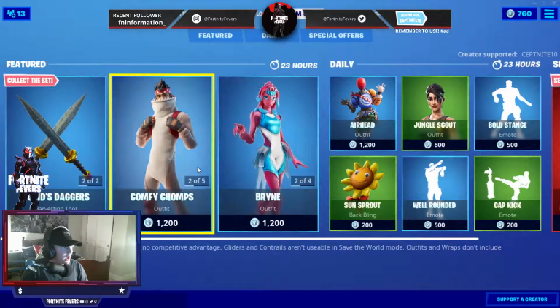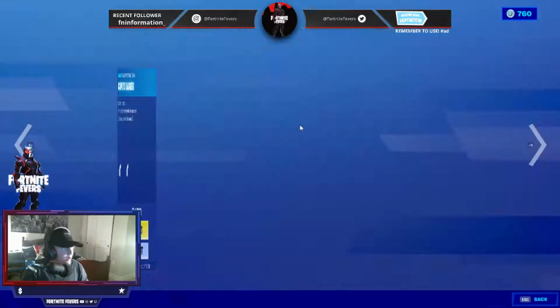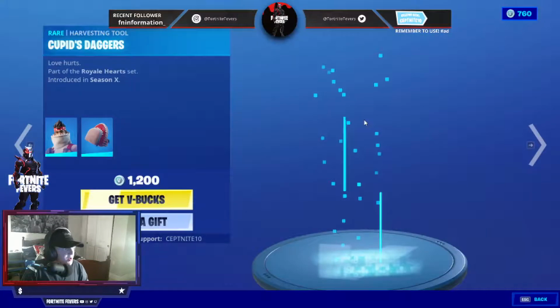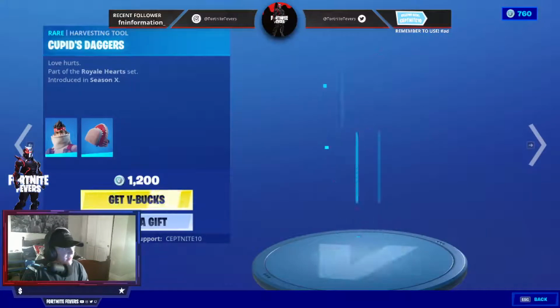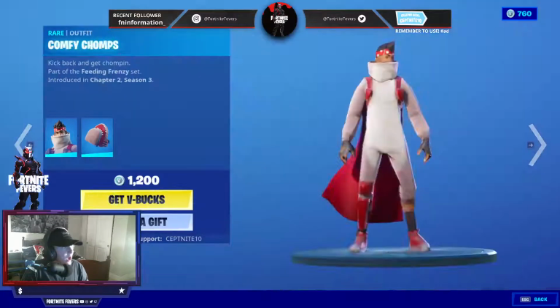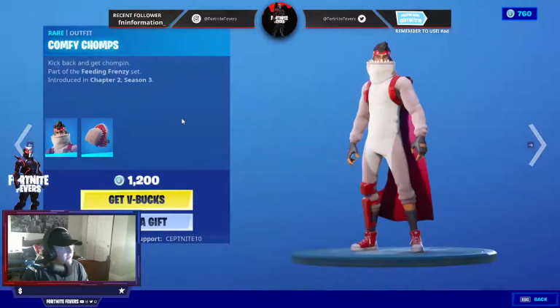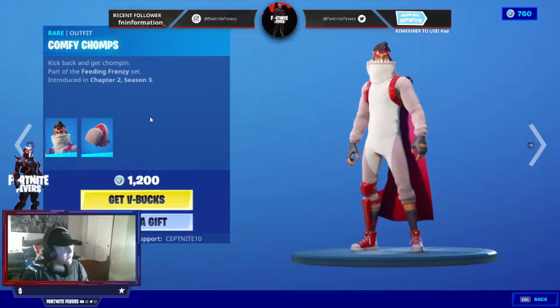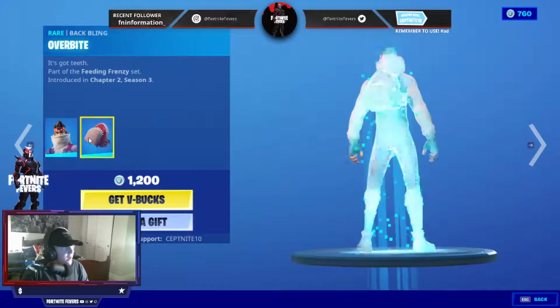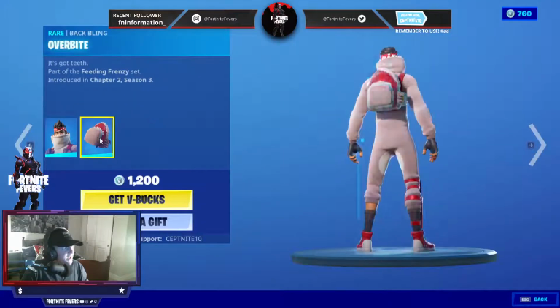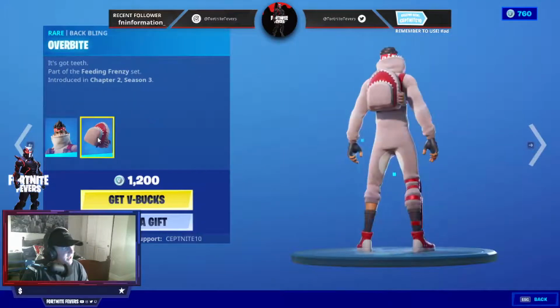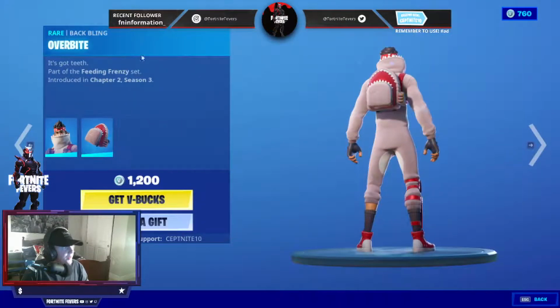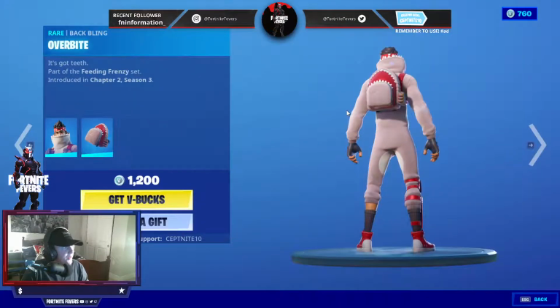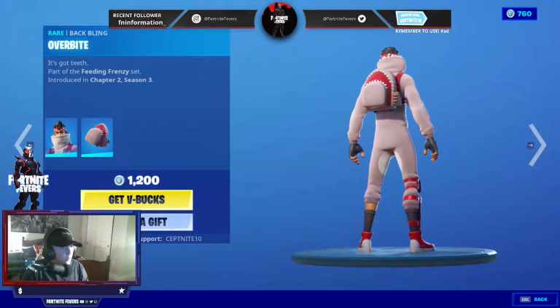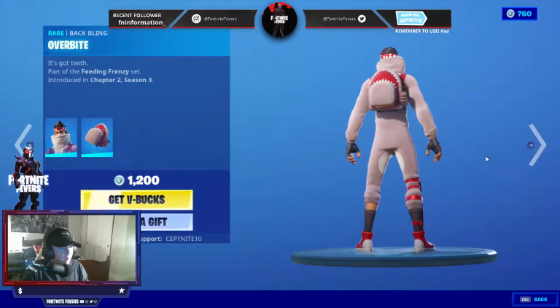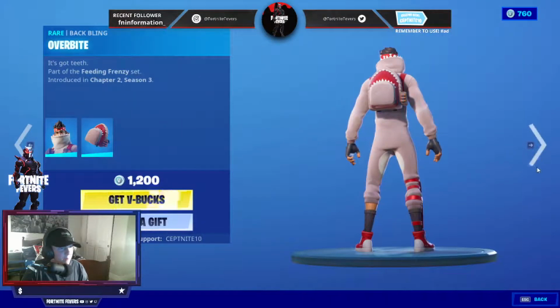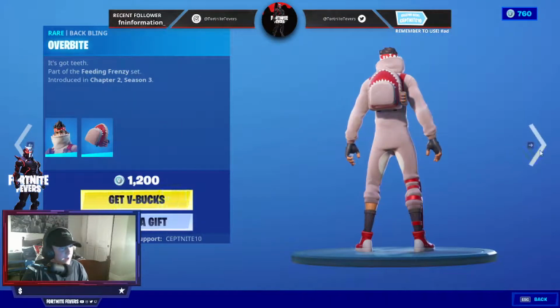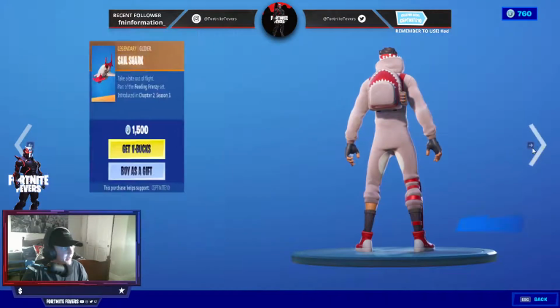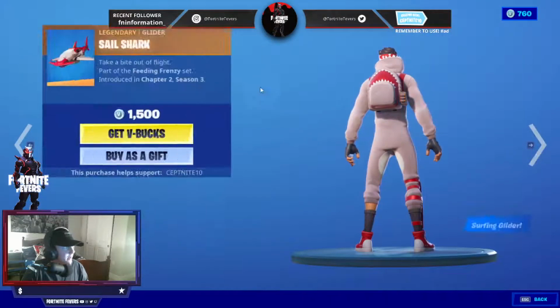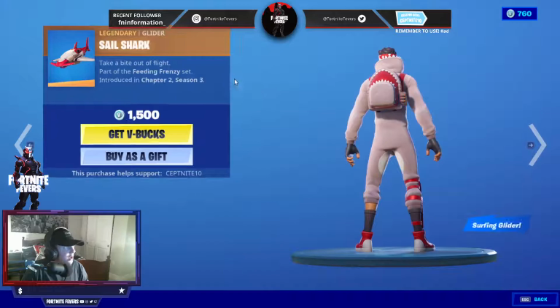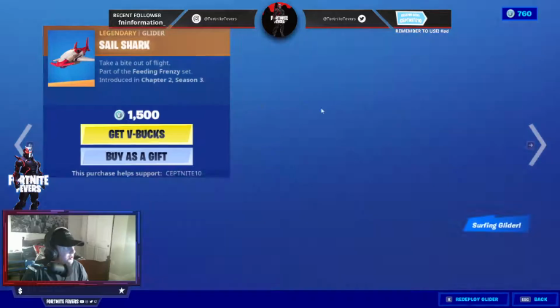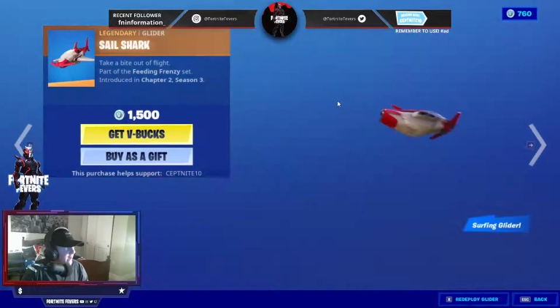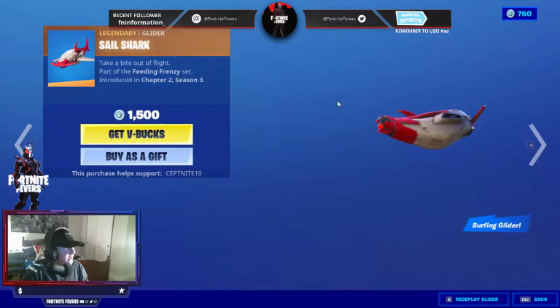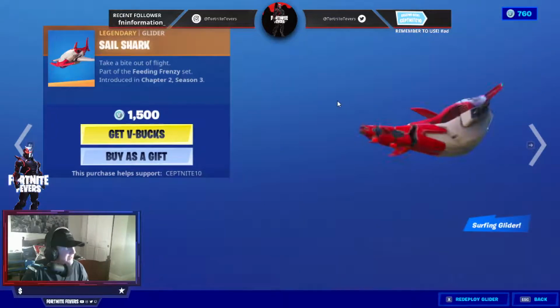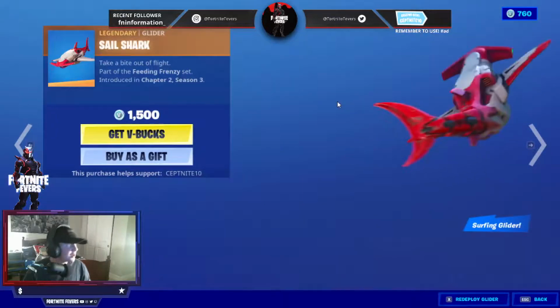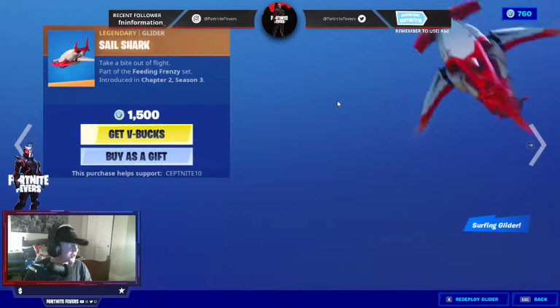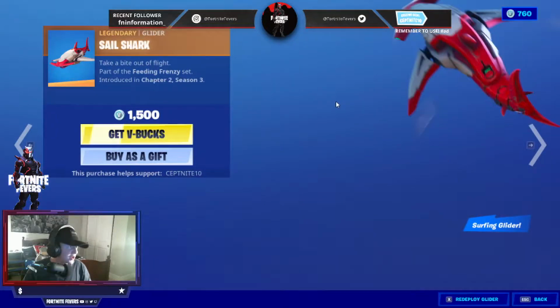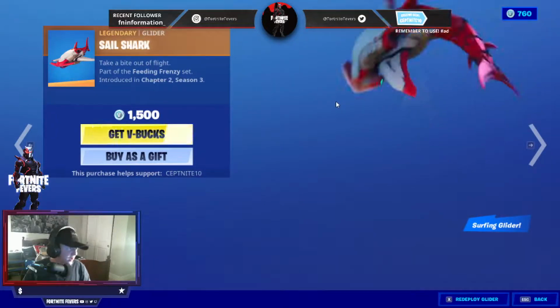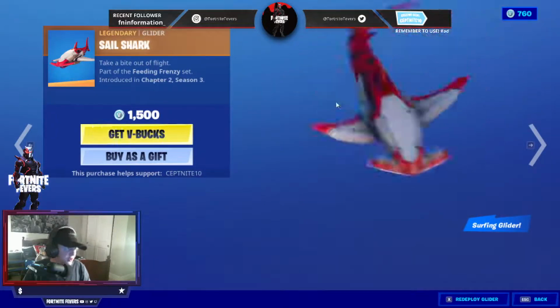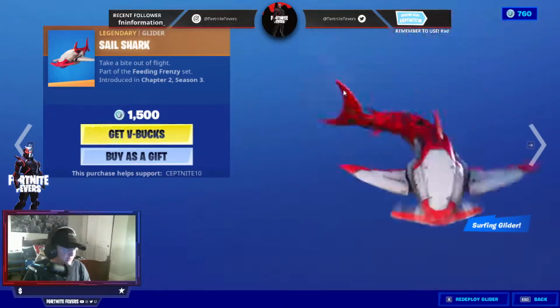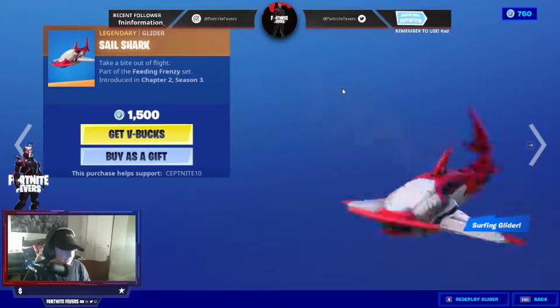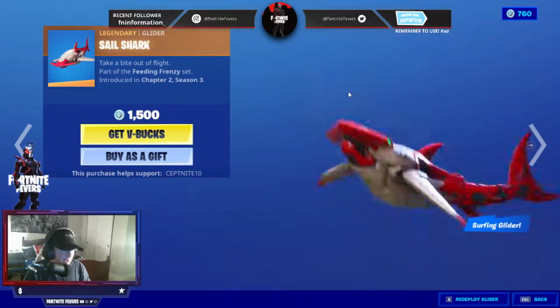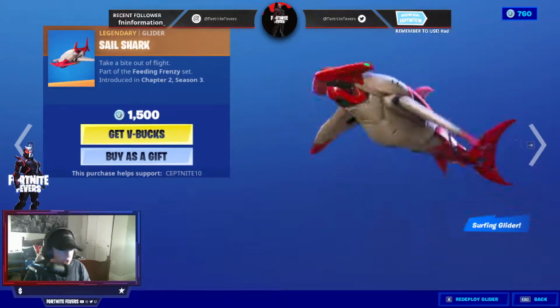We also have the Comfy Chop skin with the Overbite back bling. And we also have the Sail Shark.